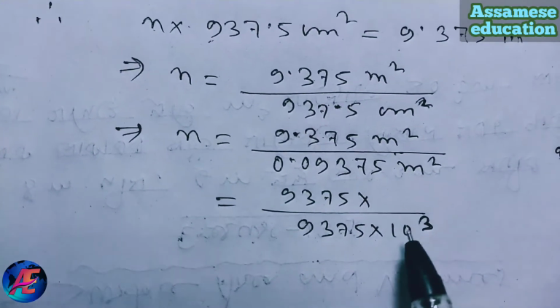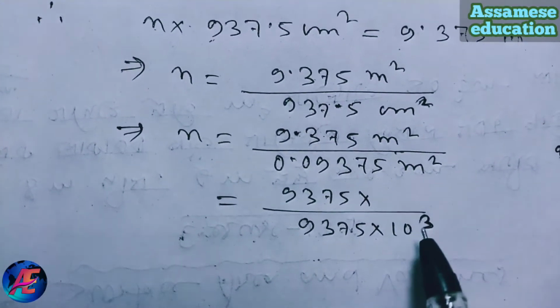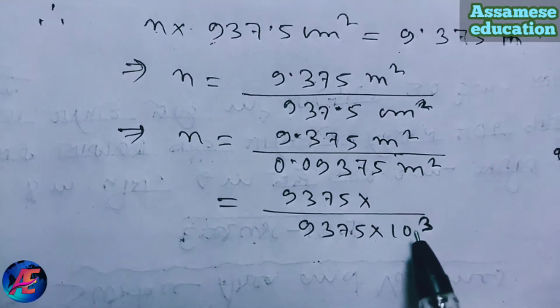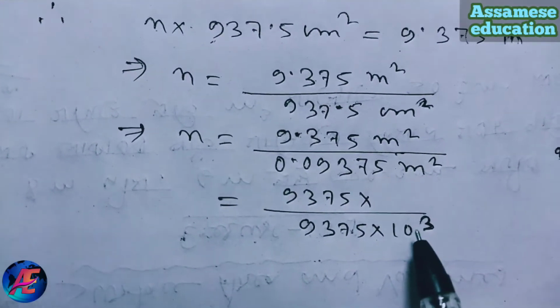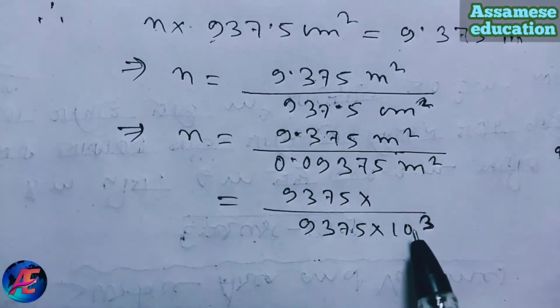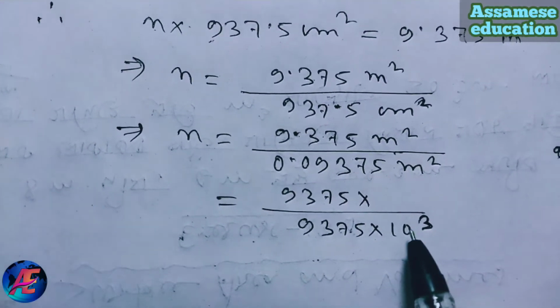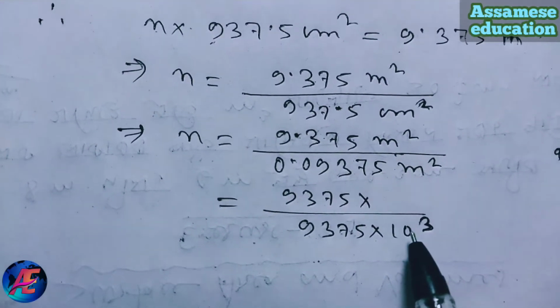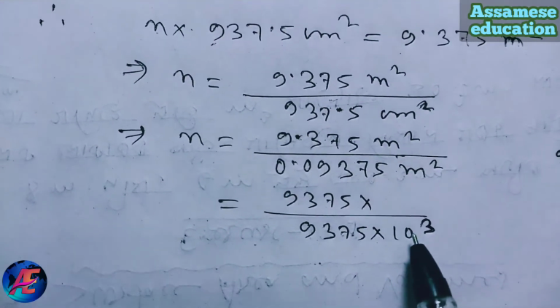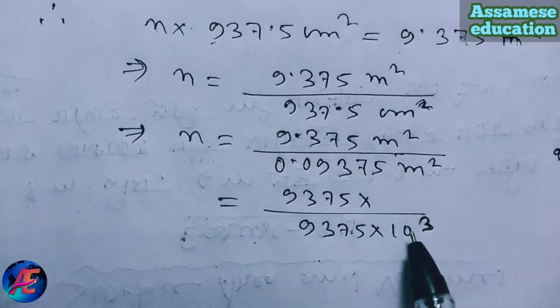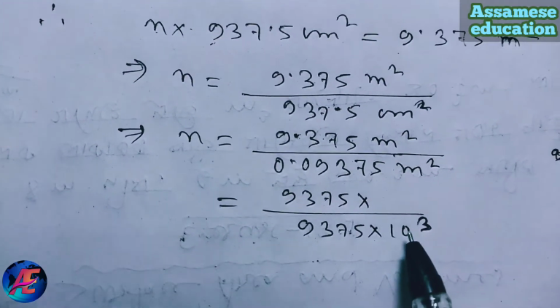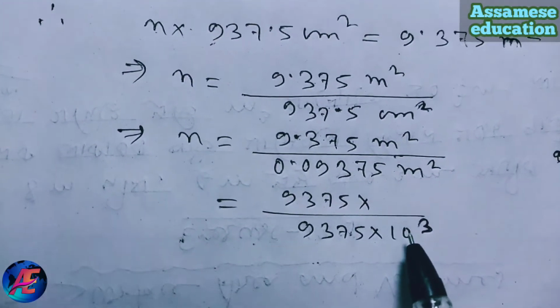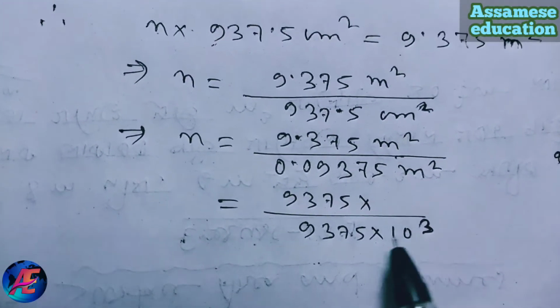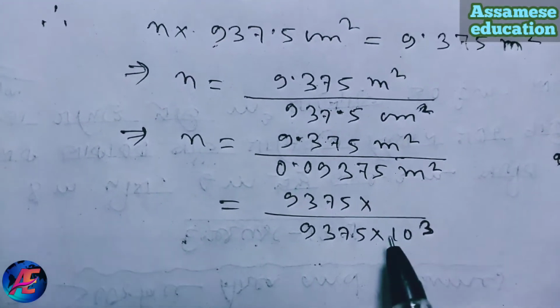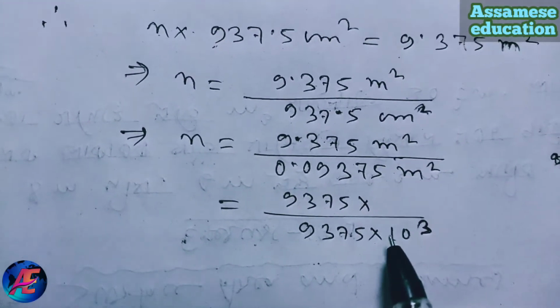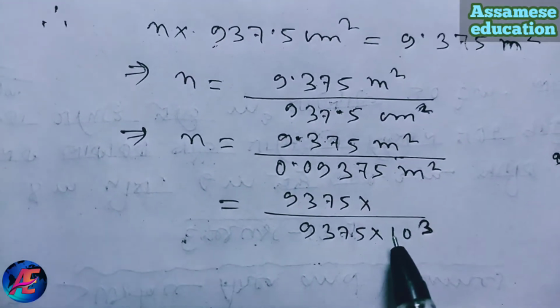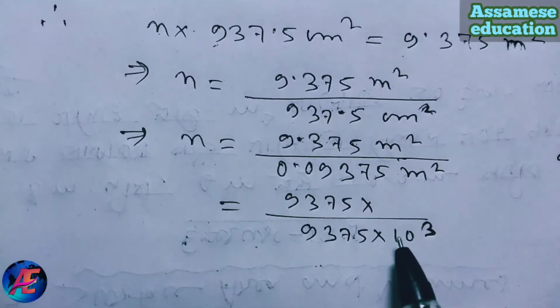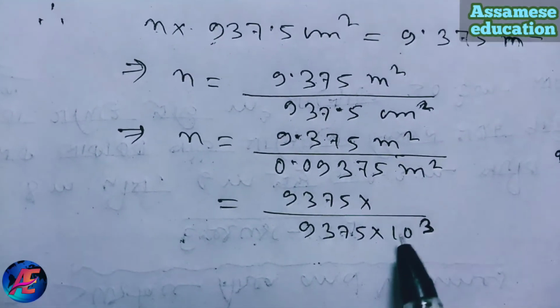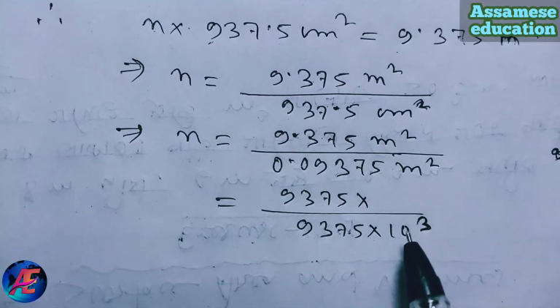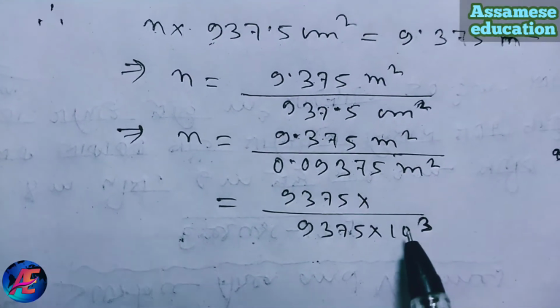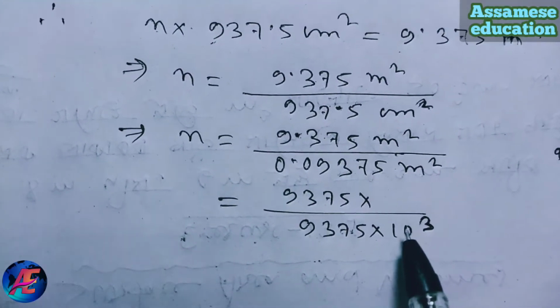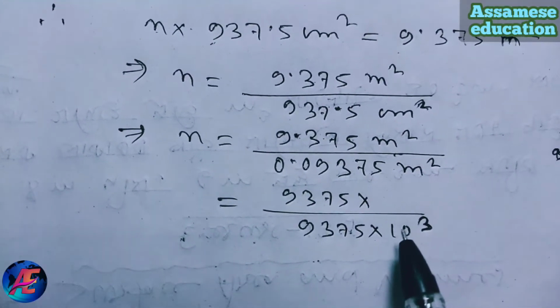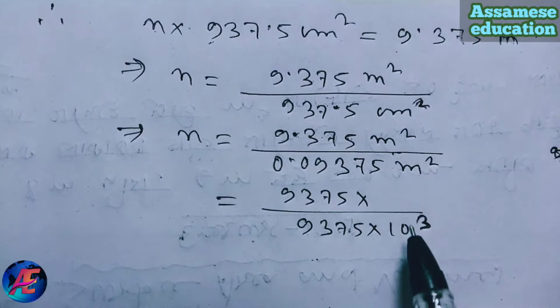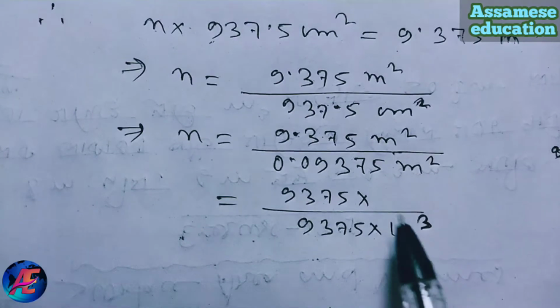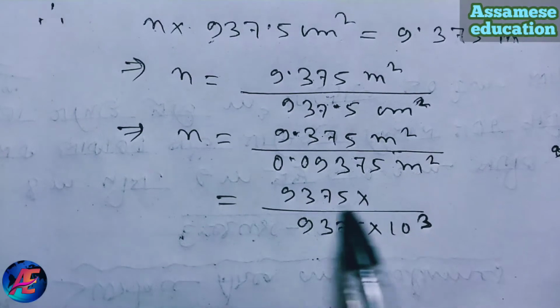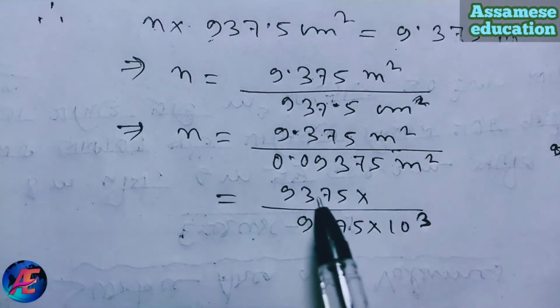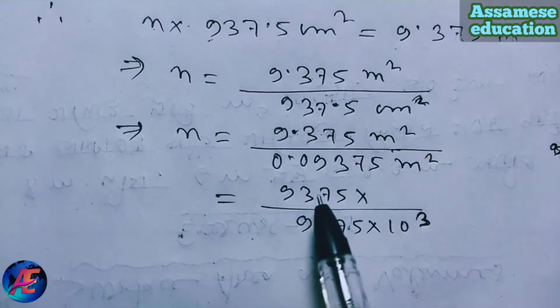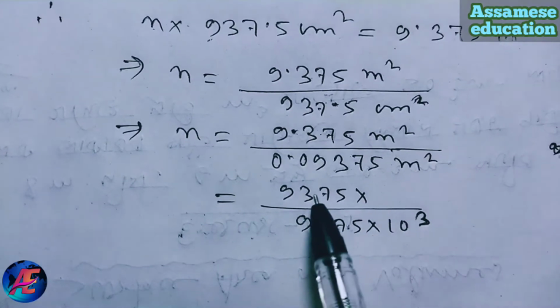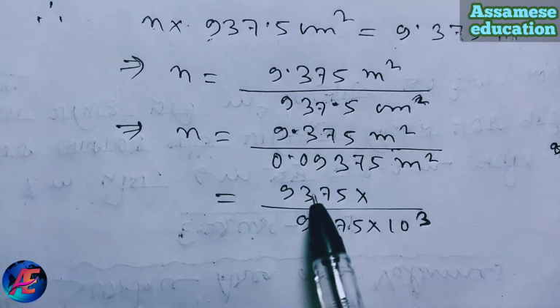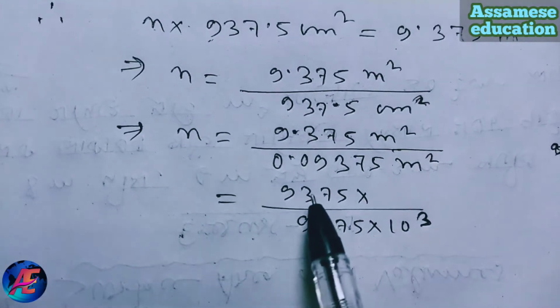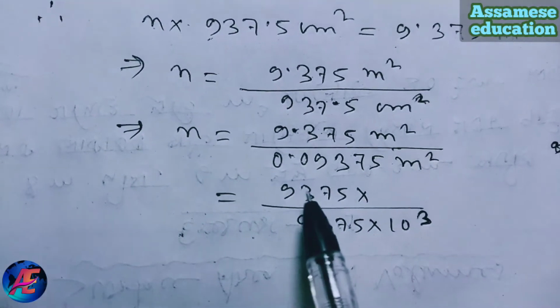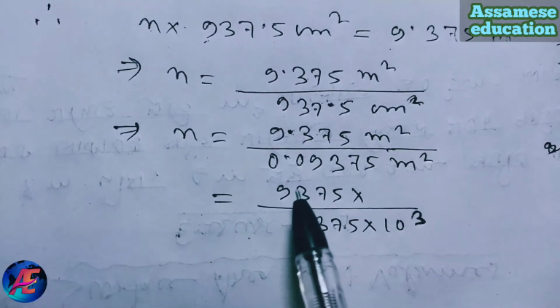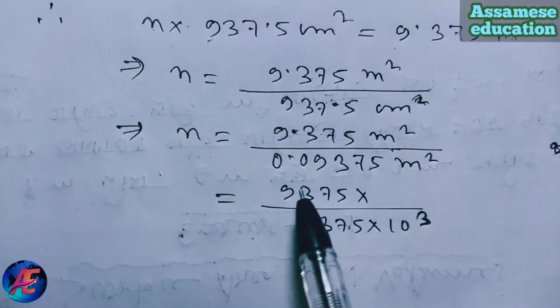So 10 cube is 10 cube. 10 cube is 1 corner — using powers of 10 to express the result.